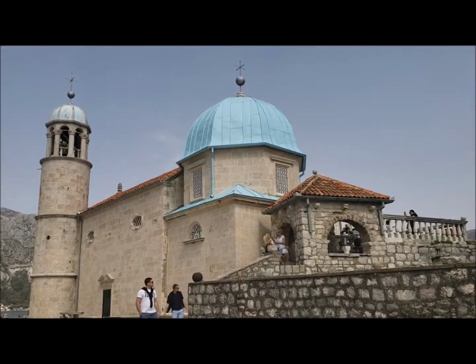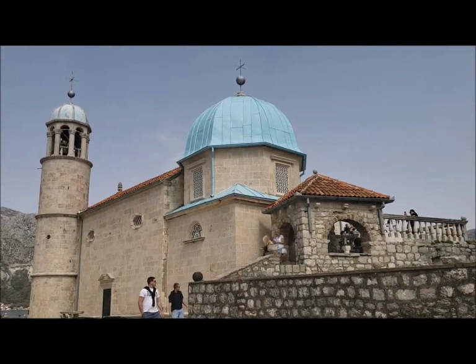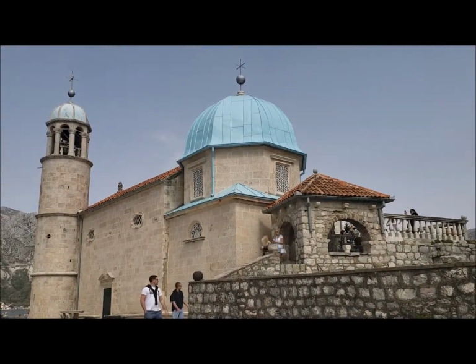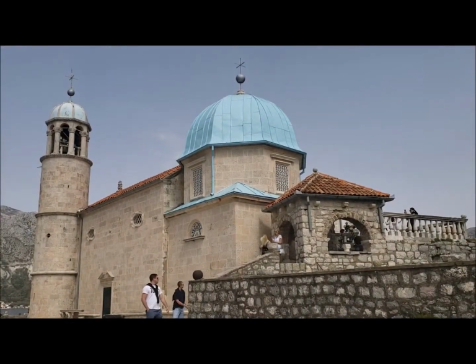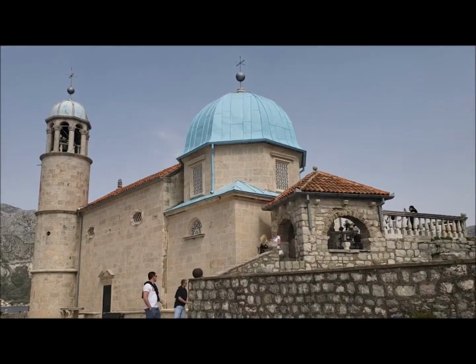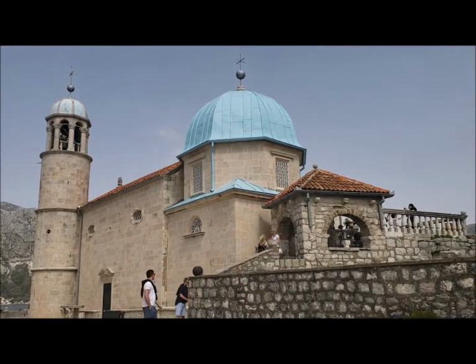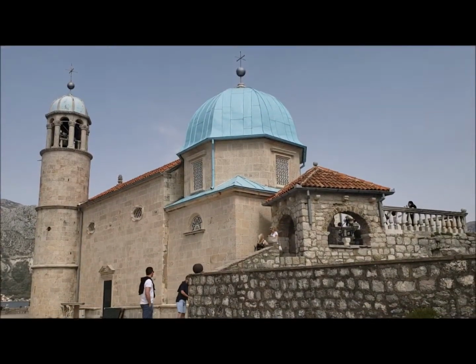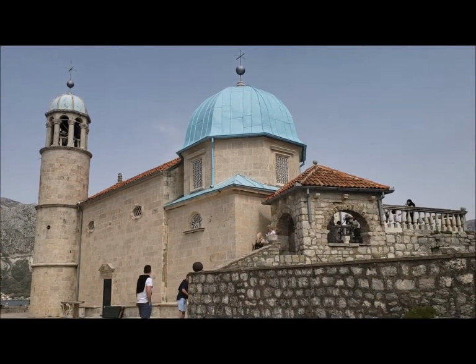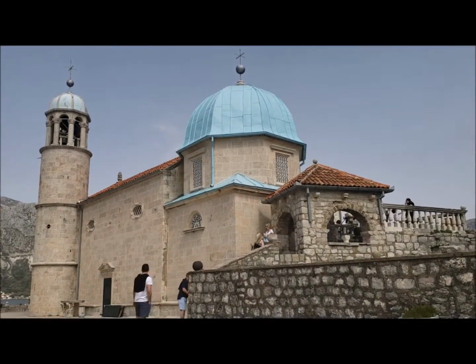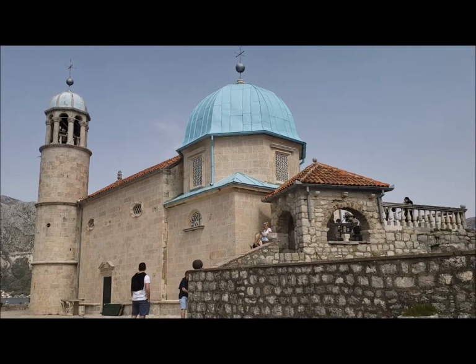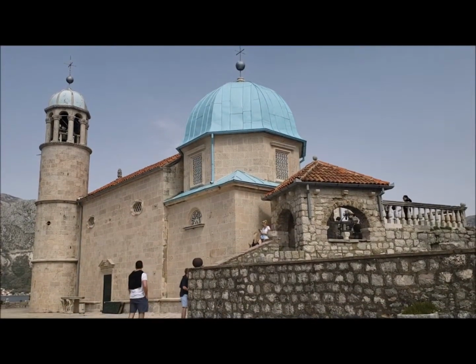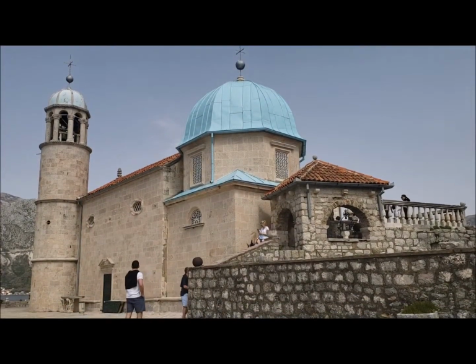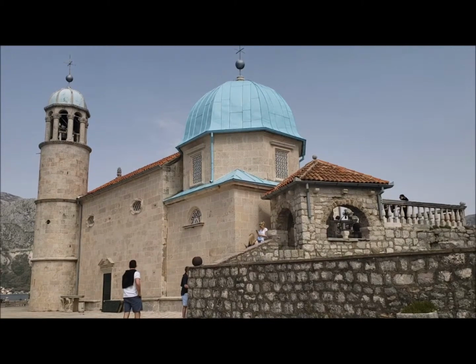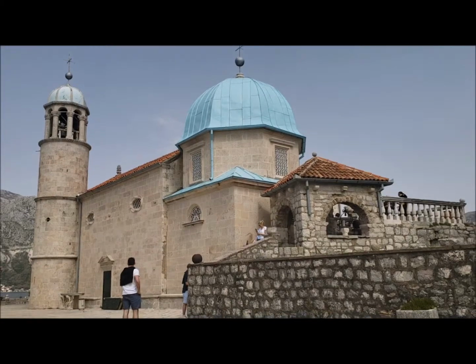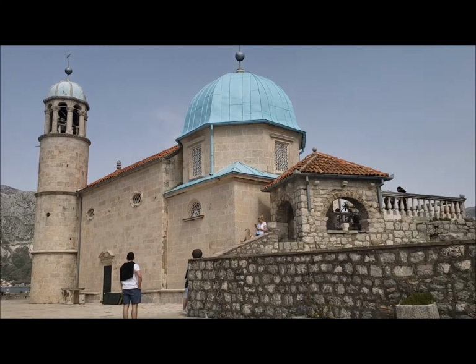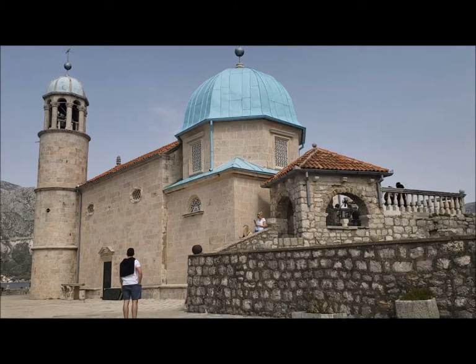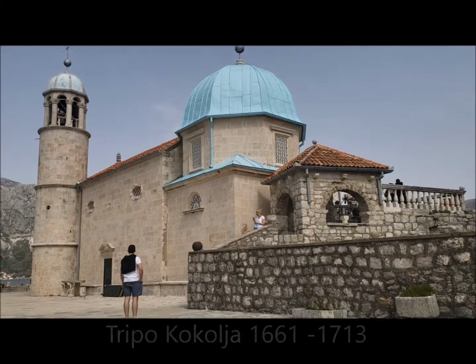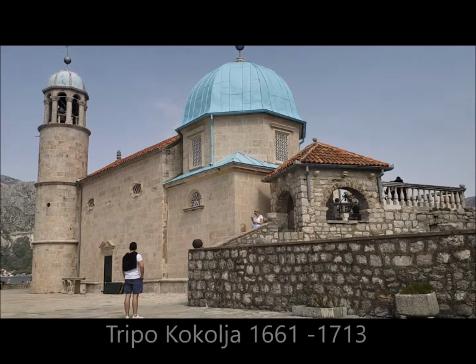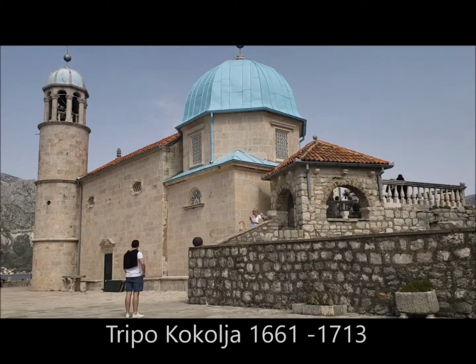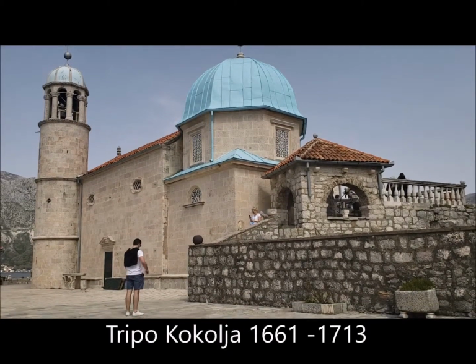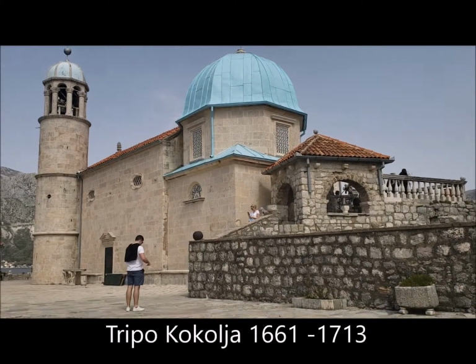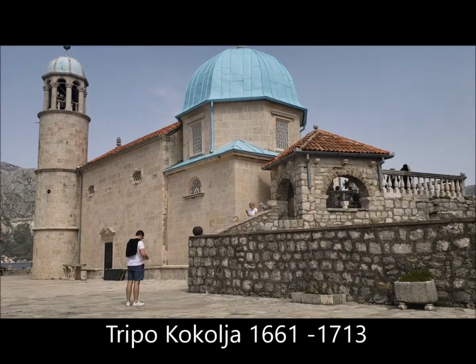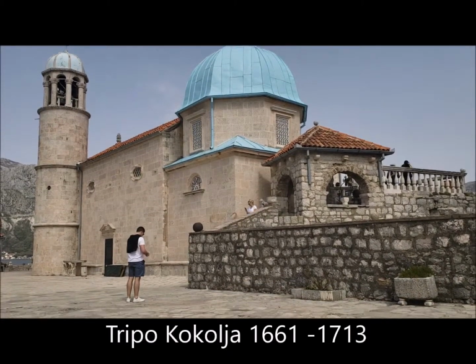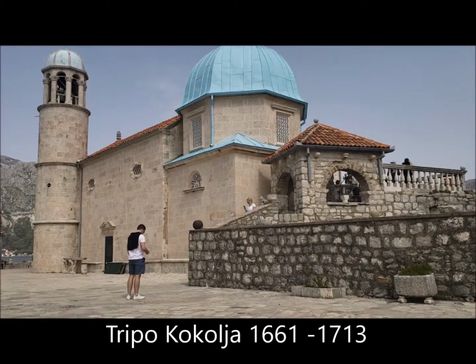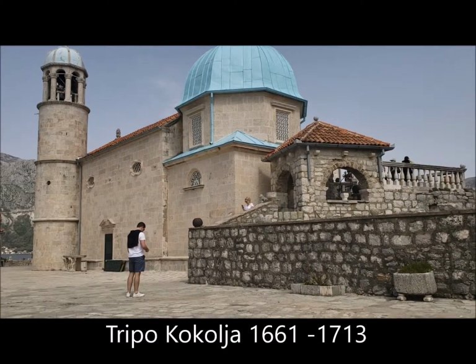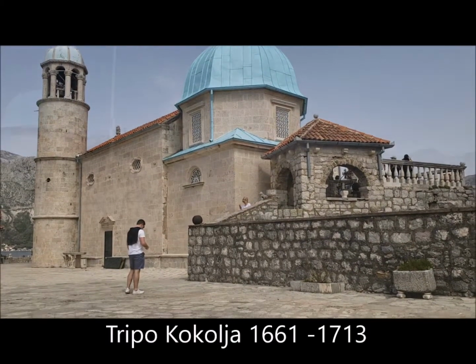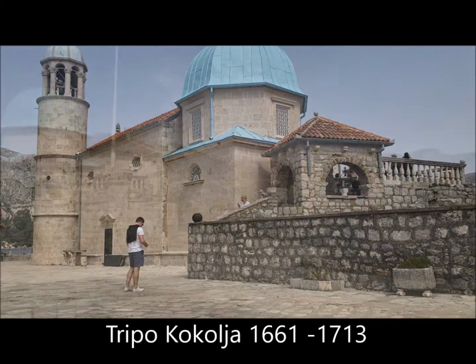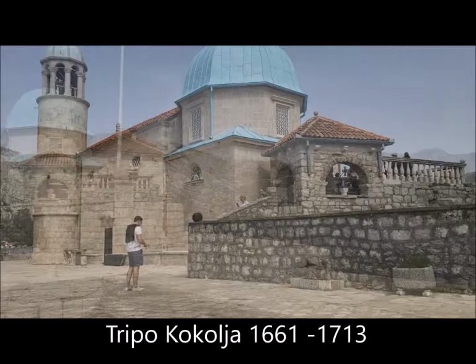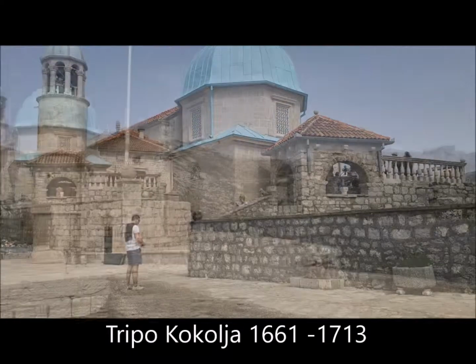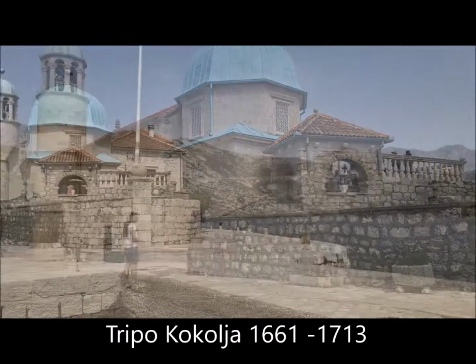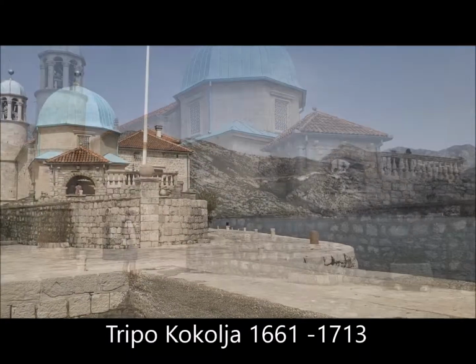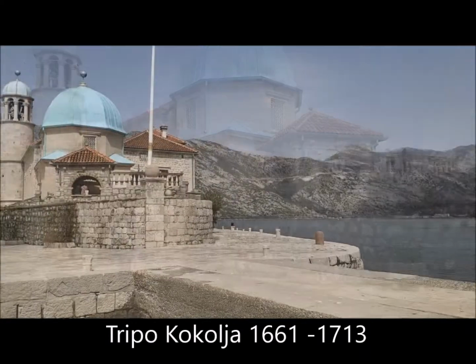Now the church also houses some of the paintings of the famous local artists from Perast.